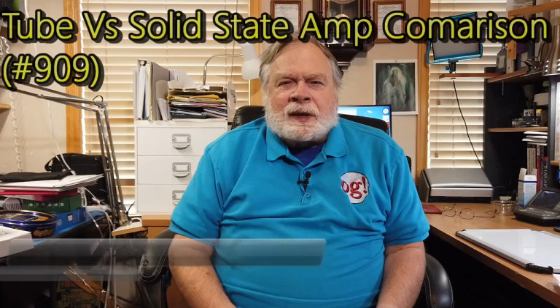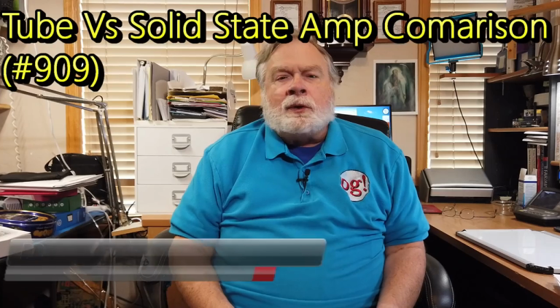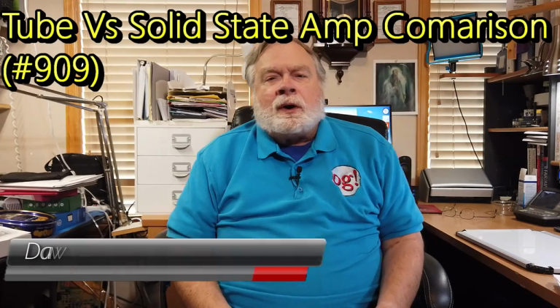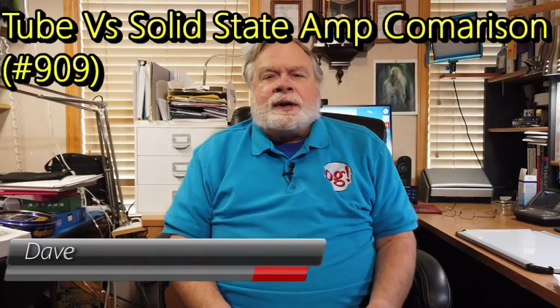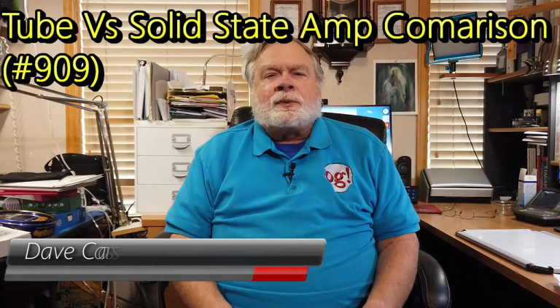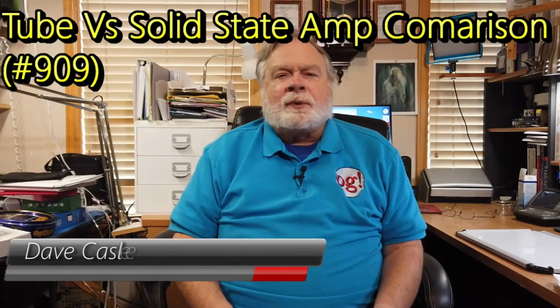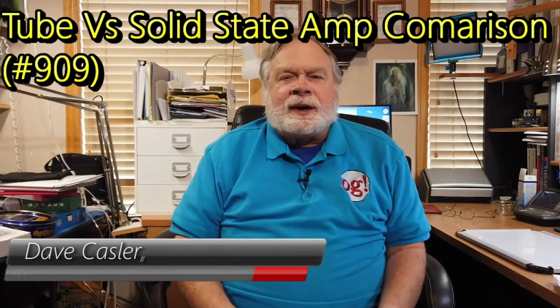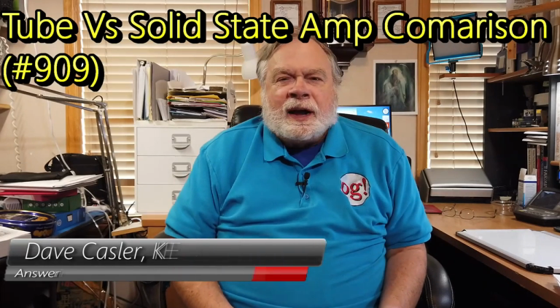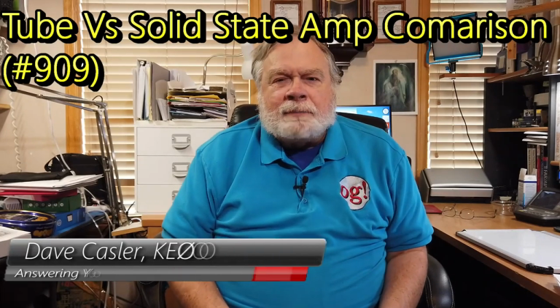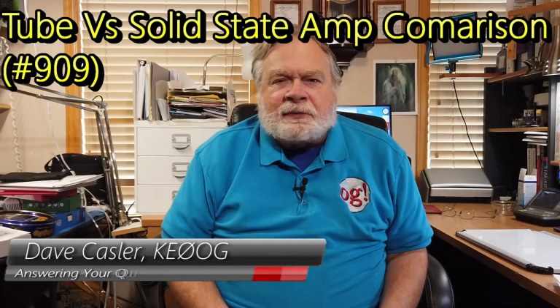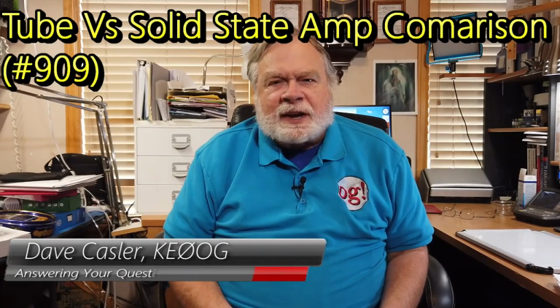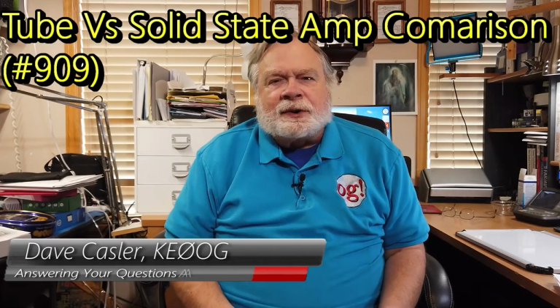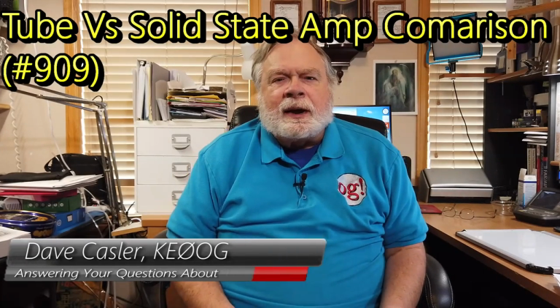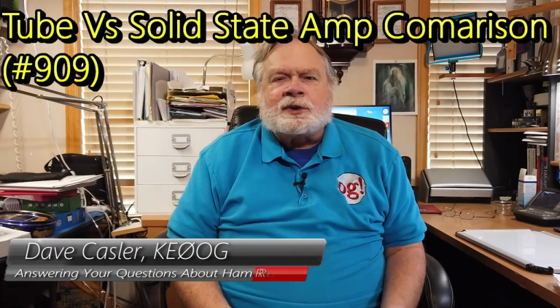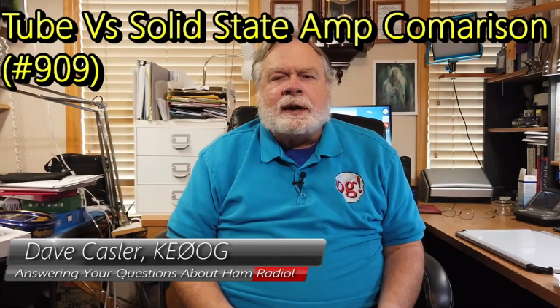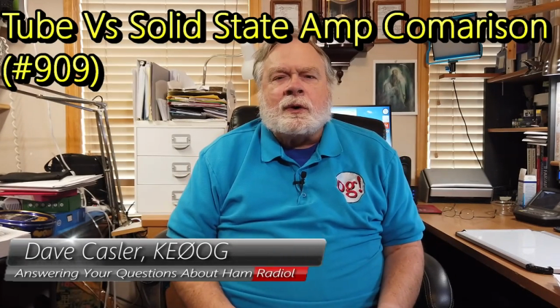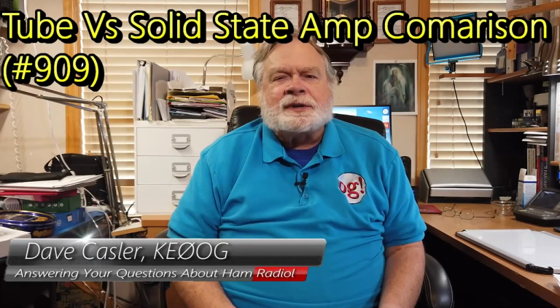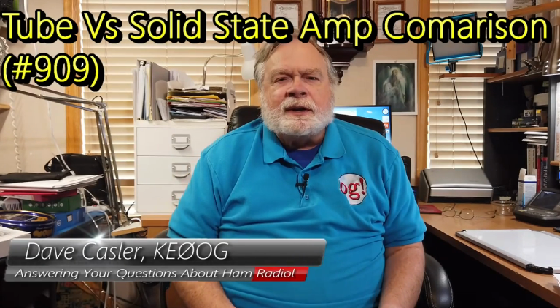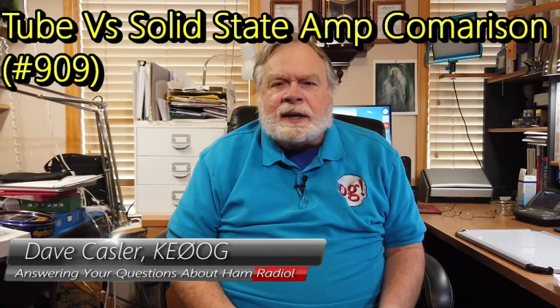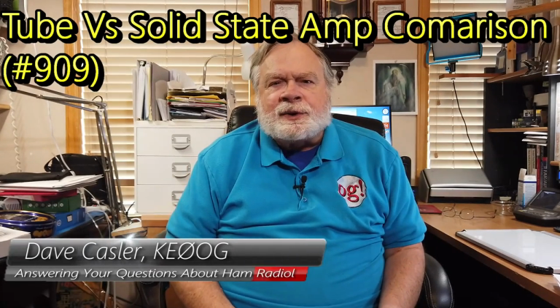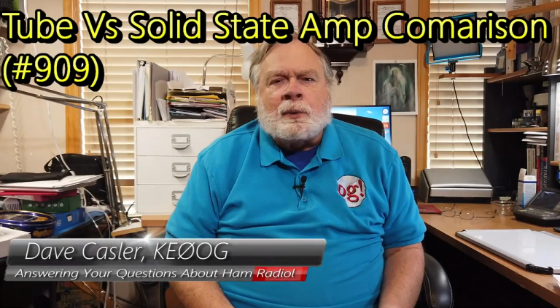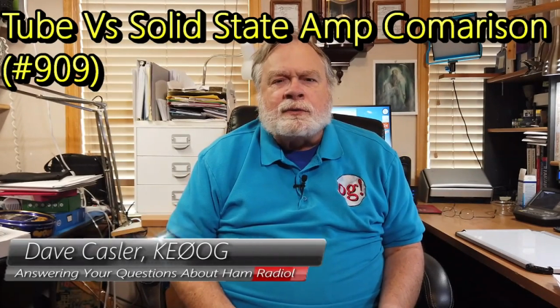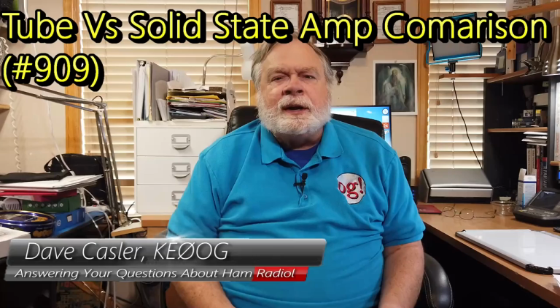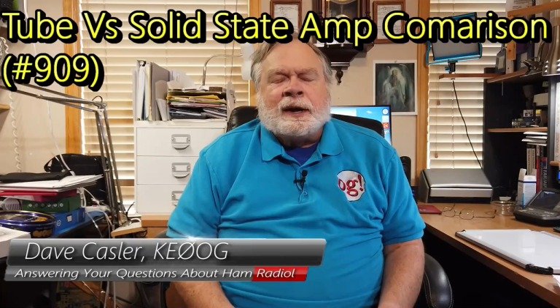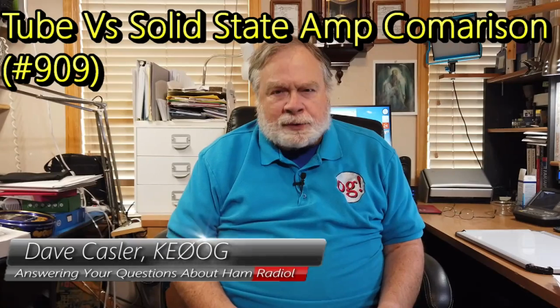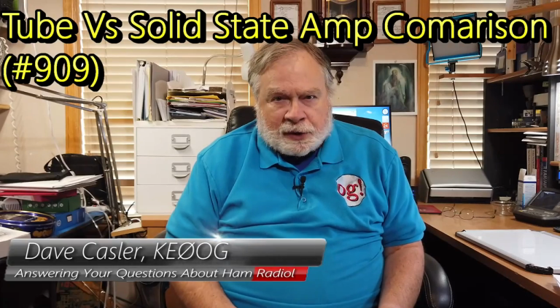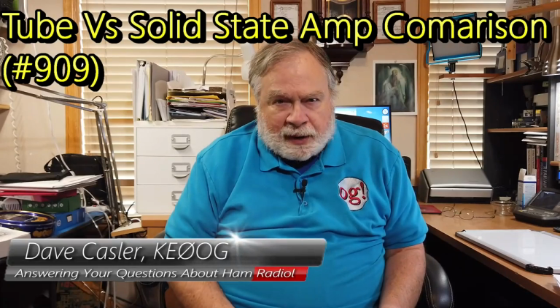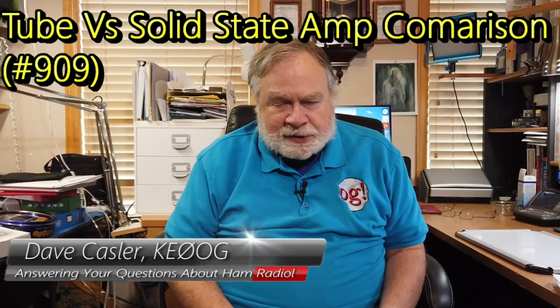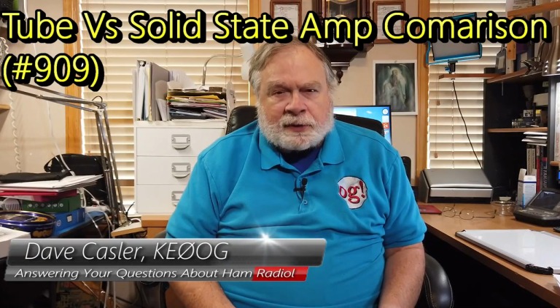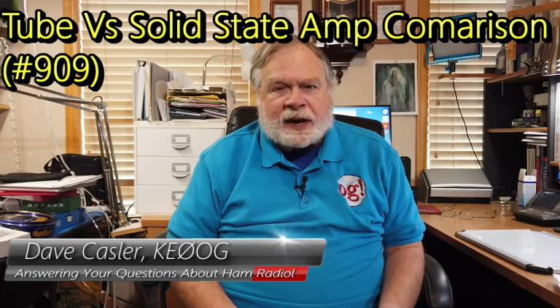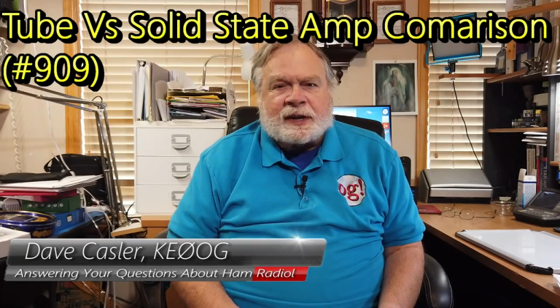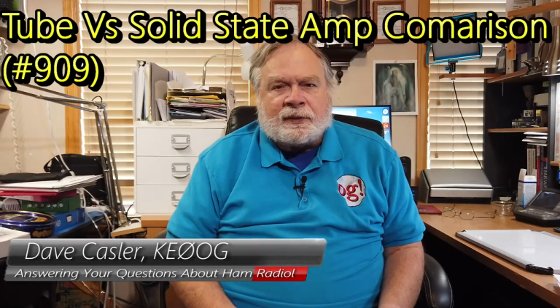Hello, Augies Worldwide. I'm Dave Kassler, Amateur Radio Callsign KE0OG, here with another episode of Ask Dave.